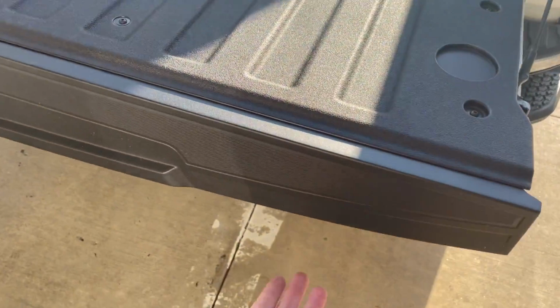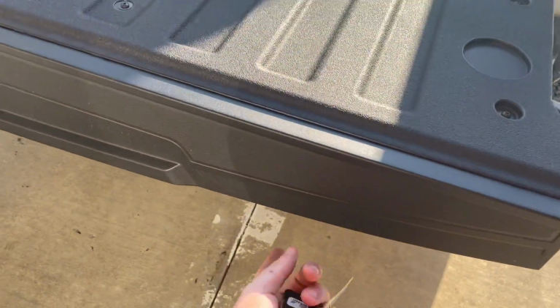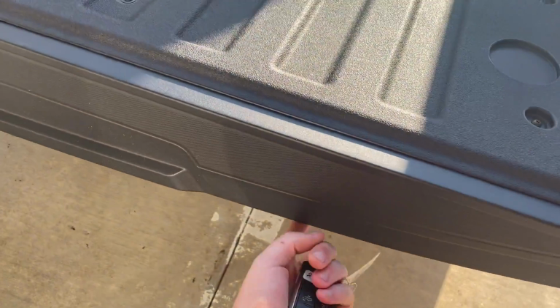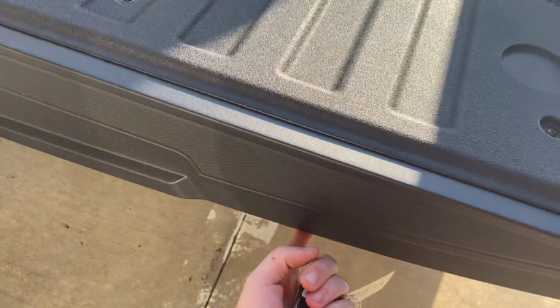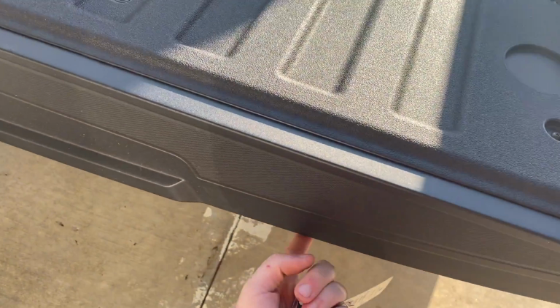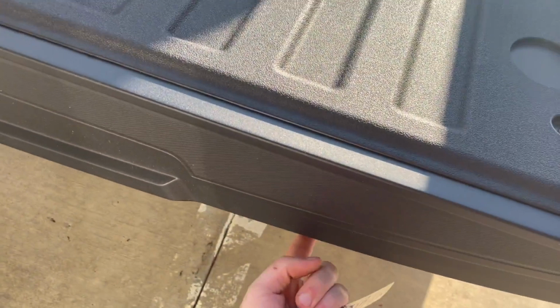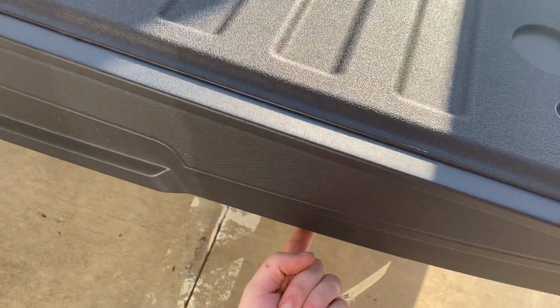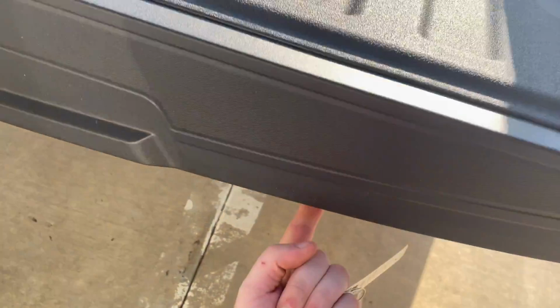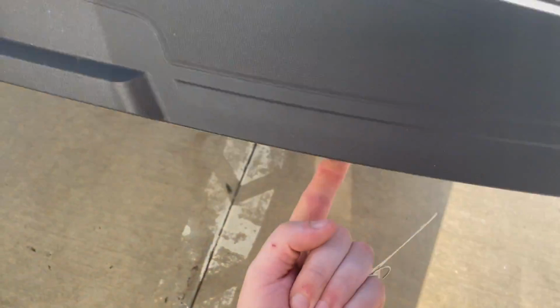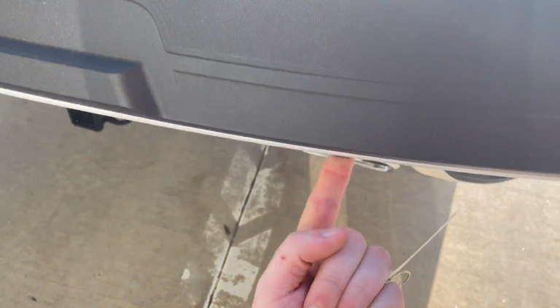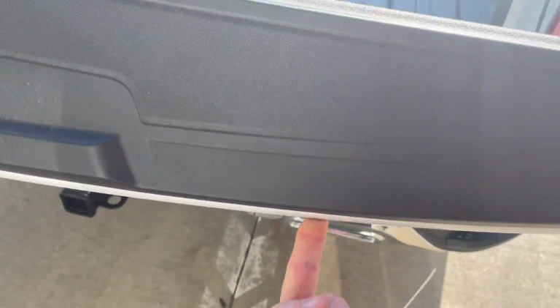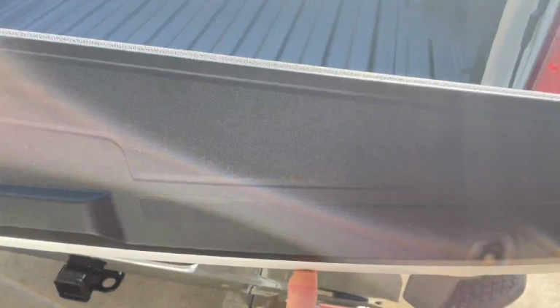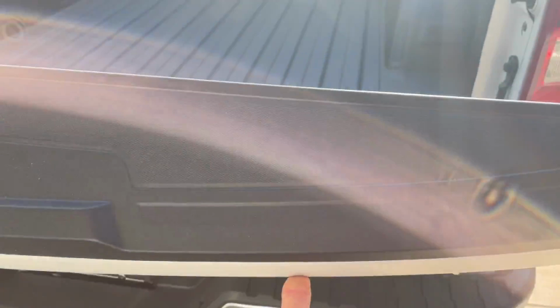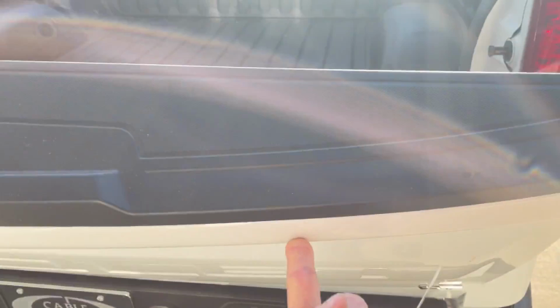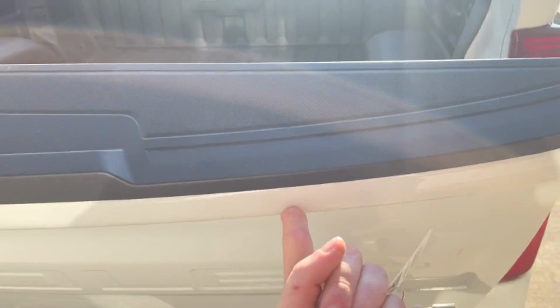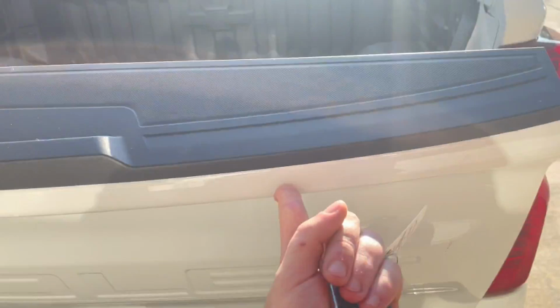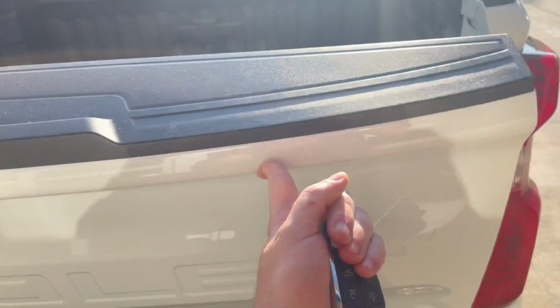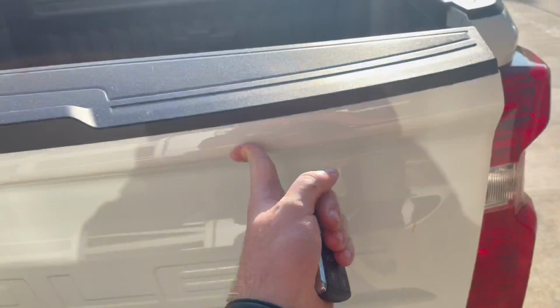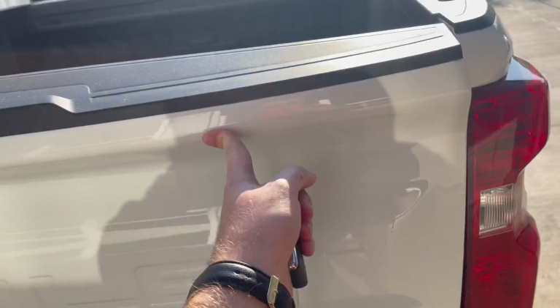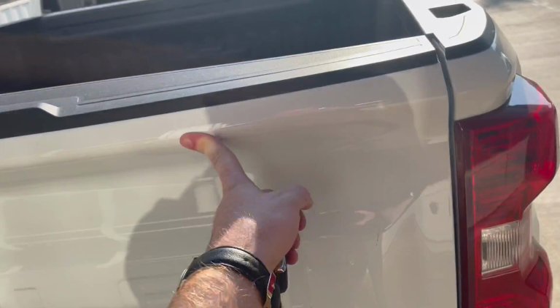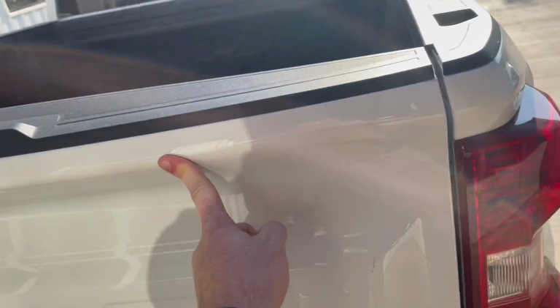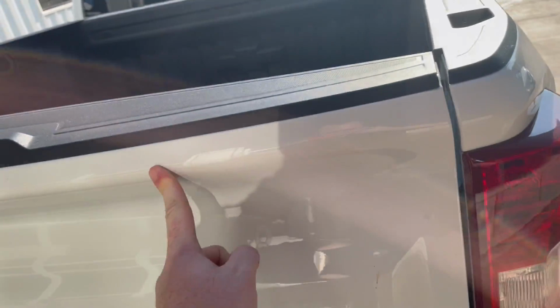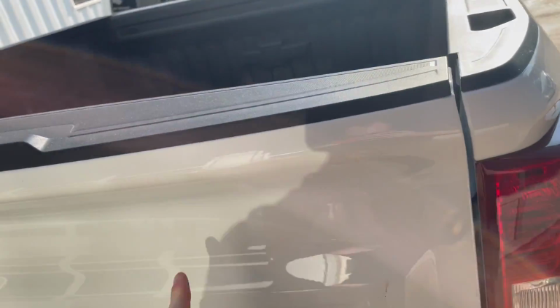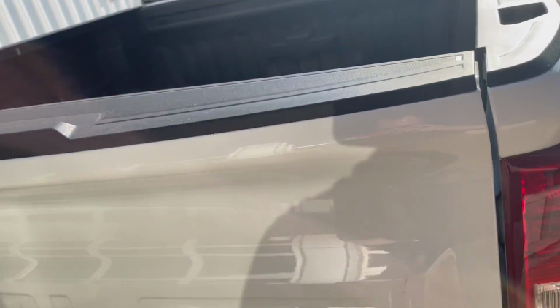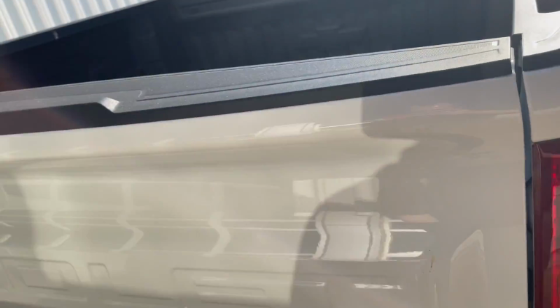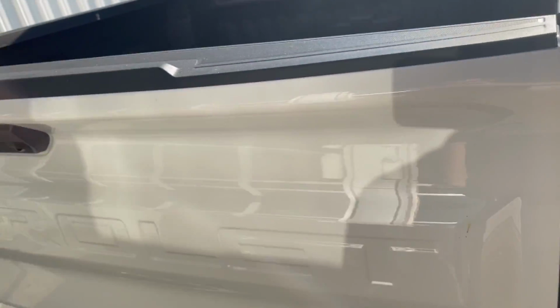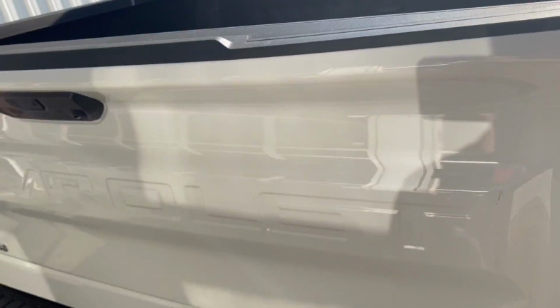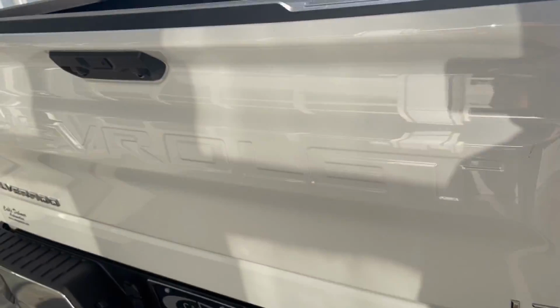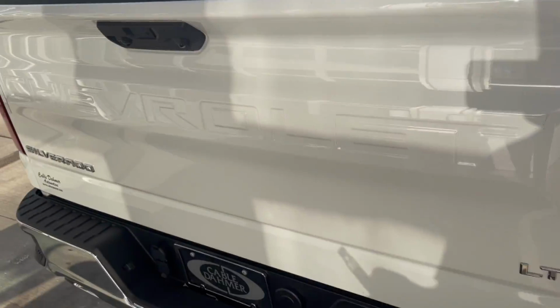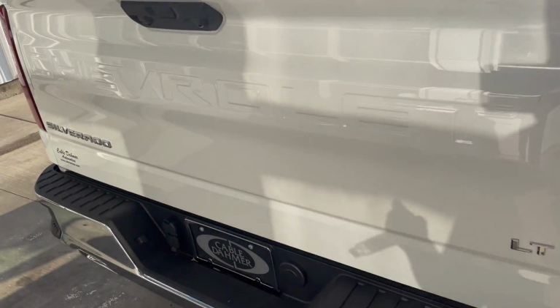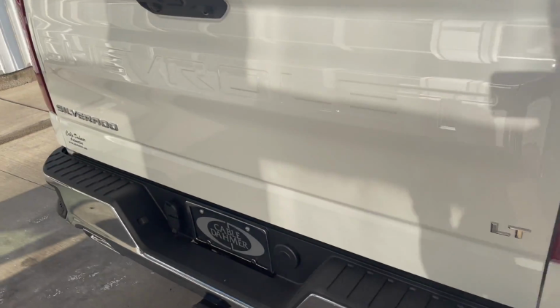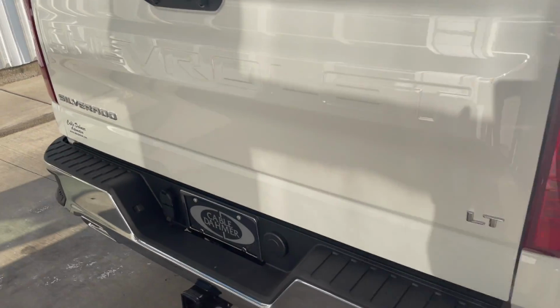Notice — one finger, push up the tailgate, super lightweight.